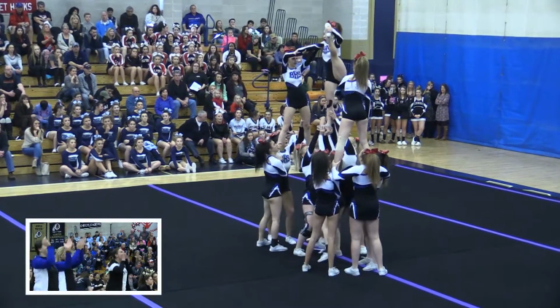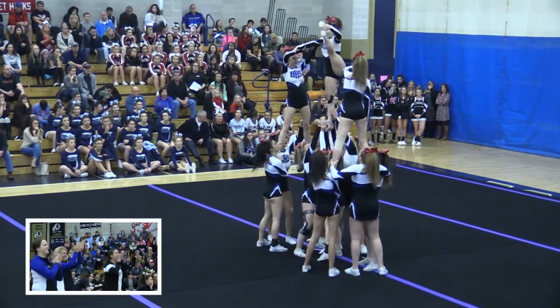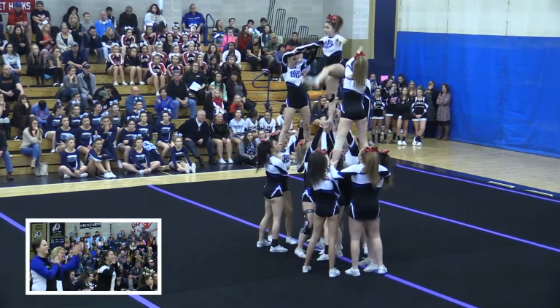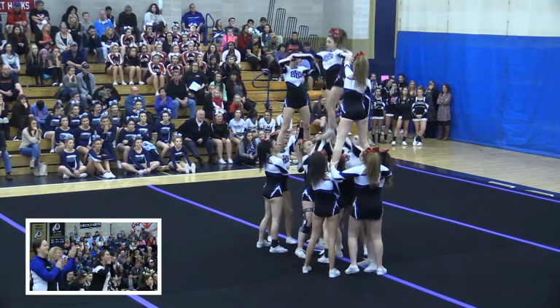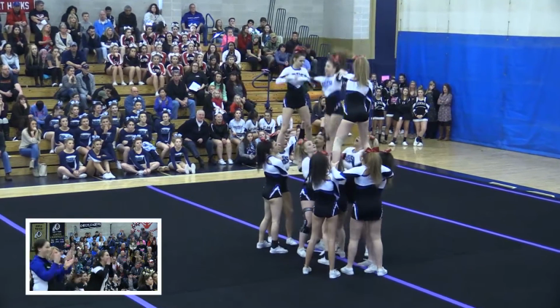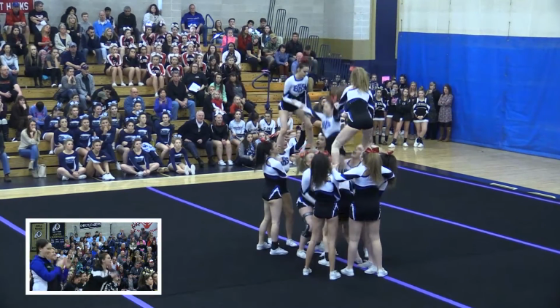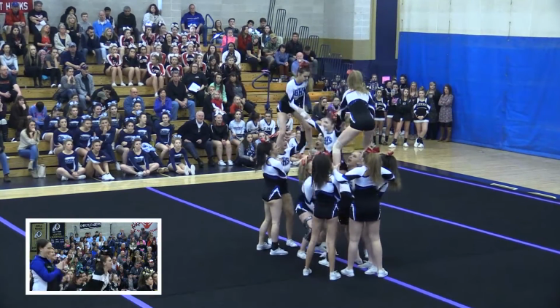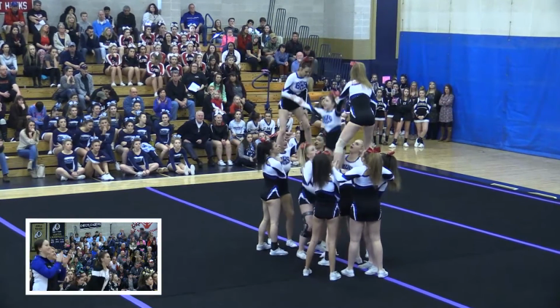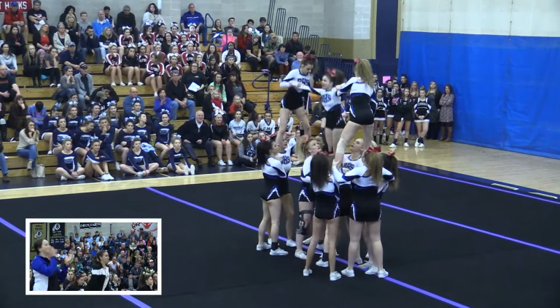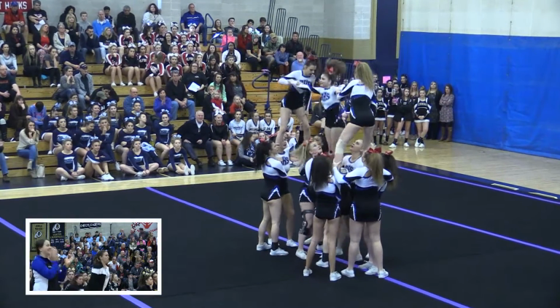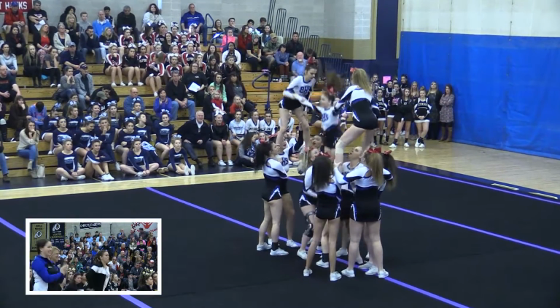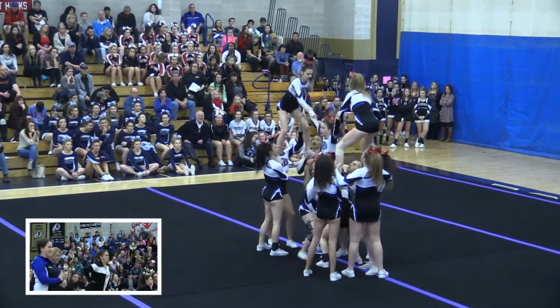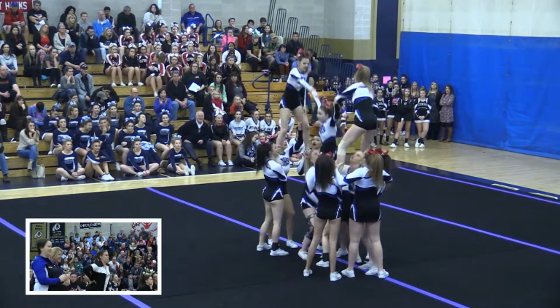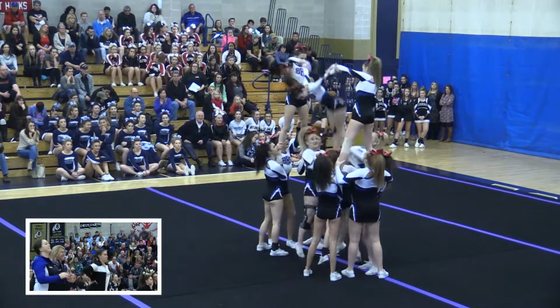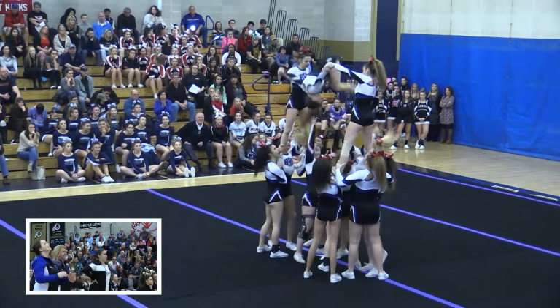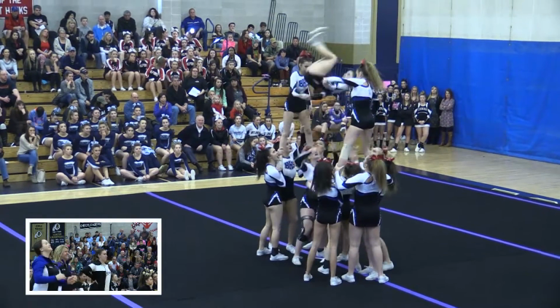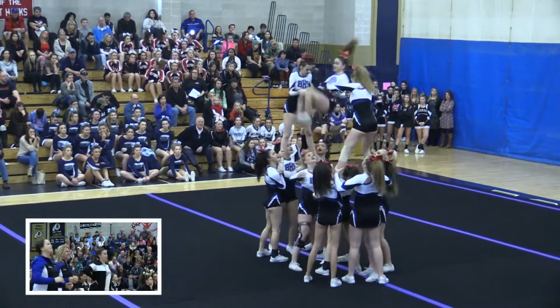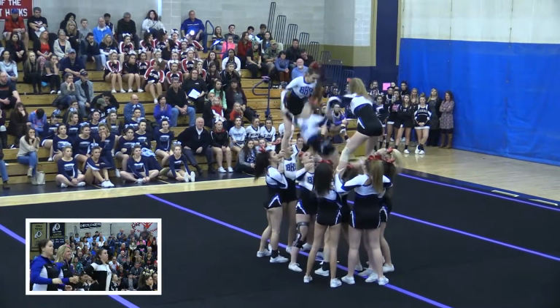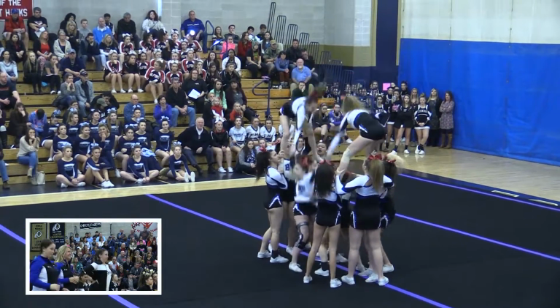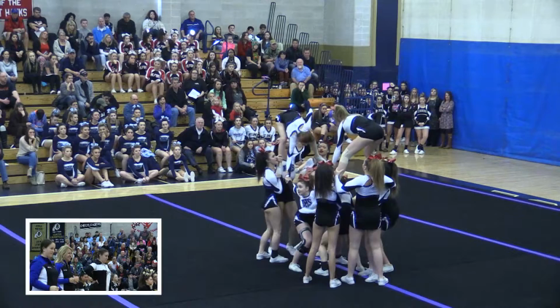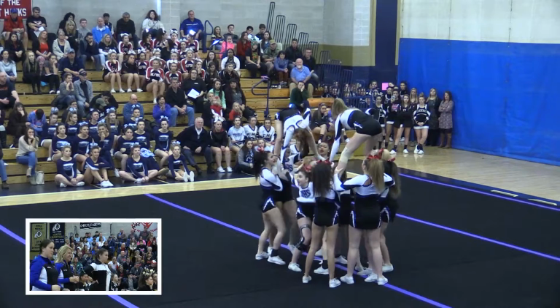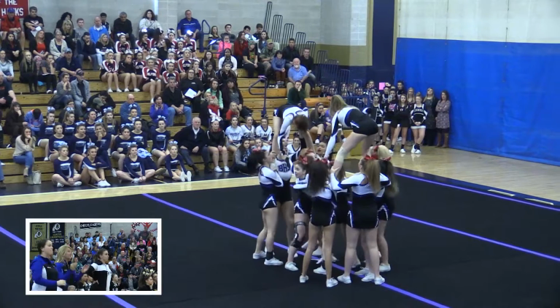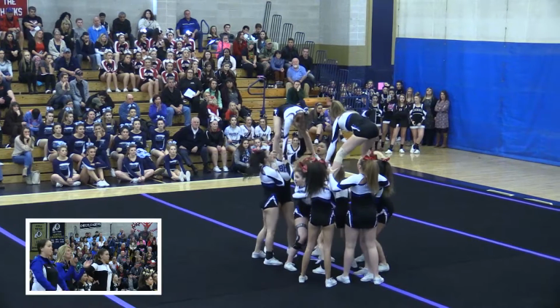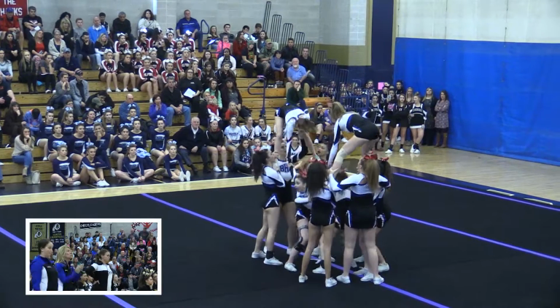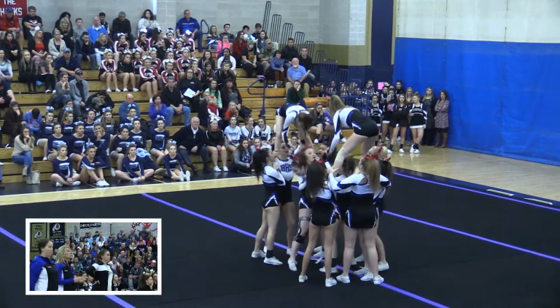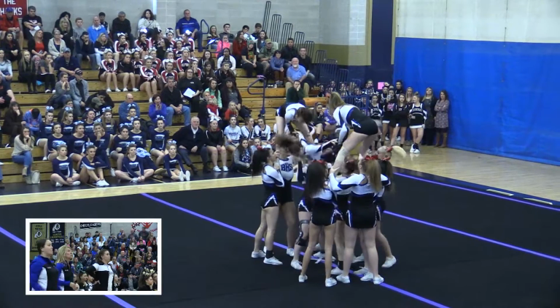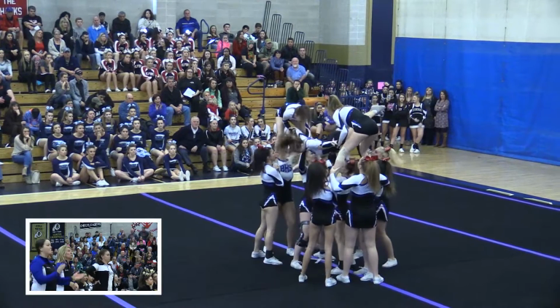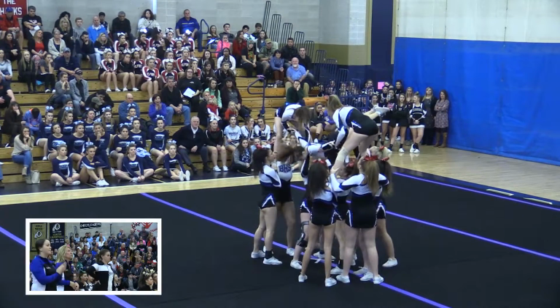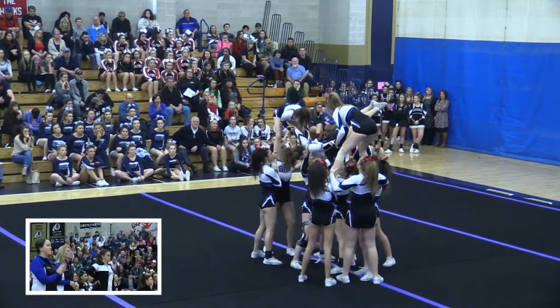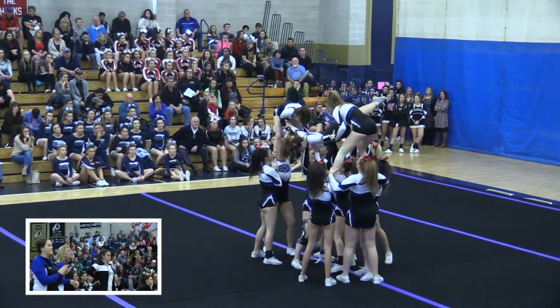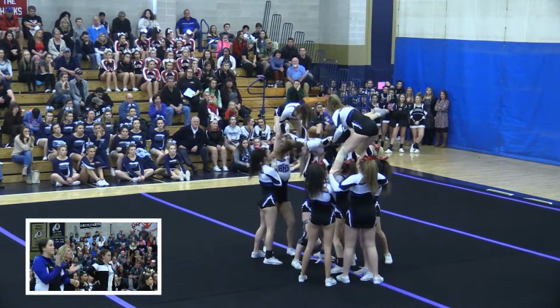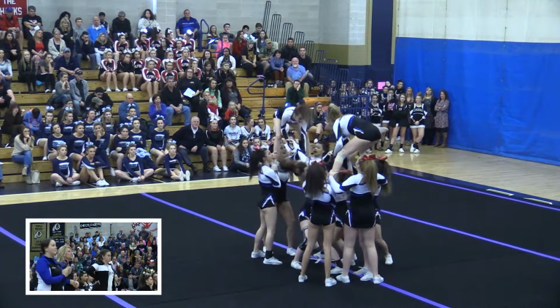That was very difficult. I feel like that was a one and a half up — actually it was a double up. It was a double.